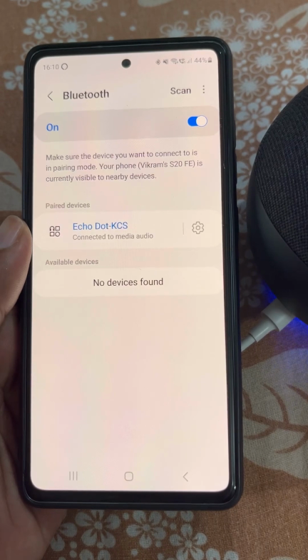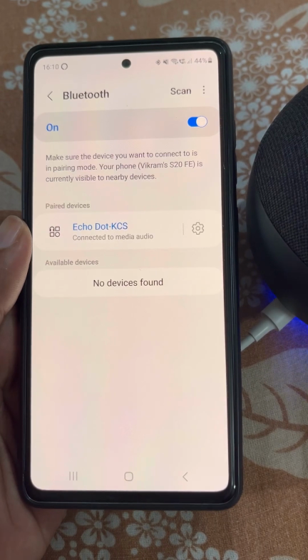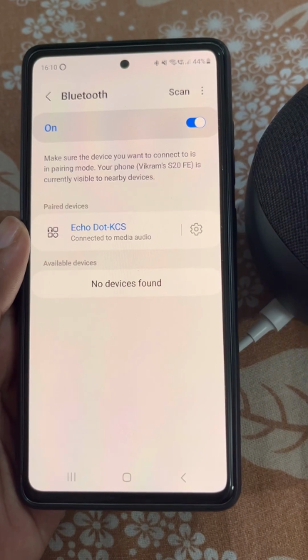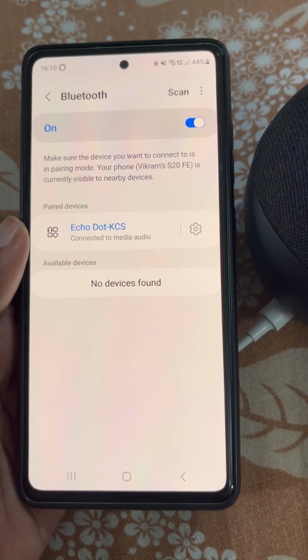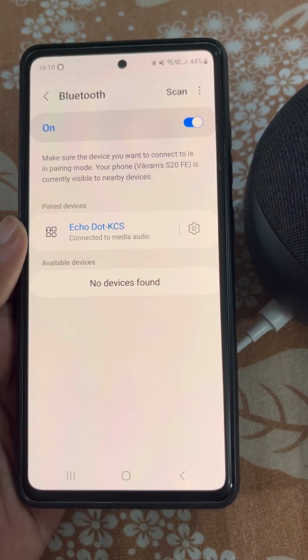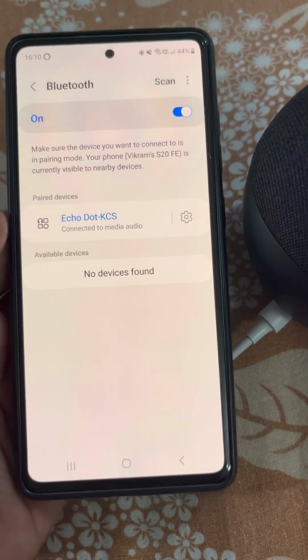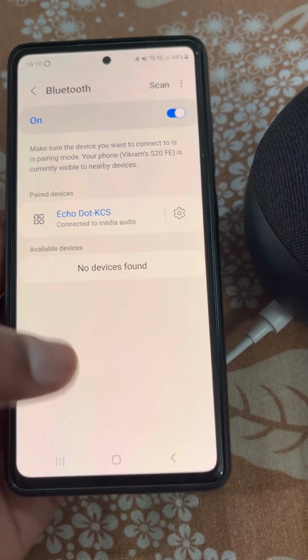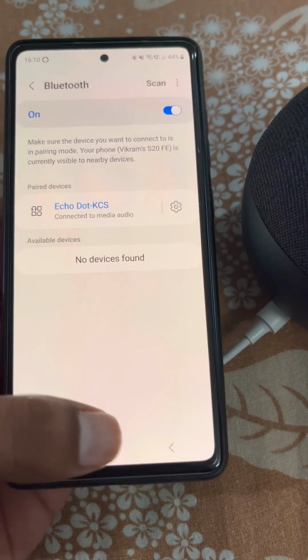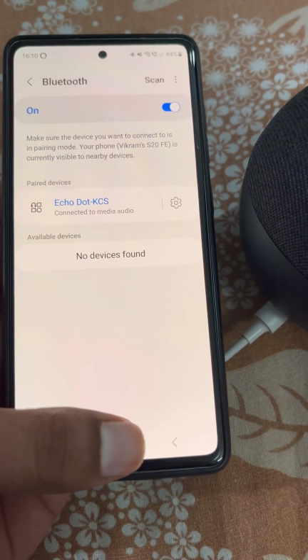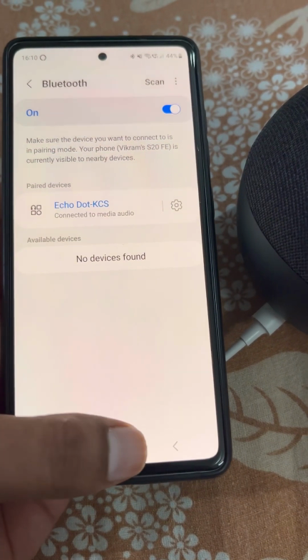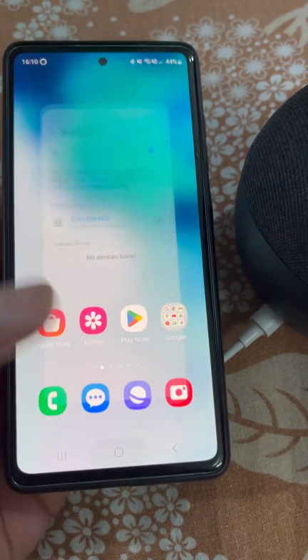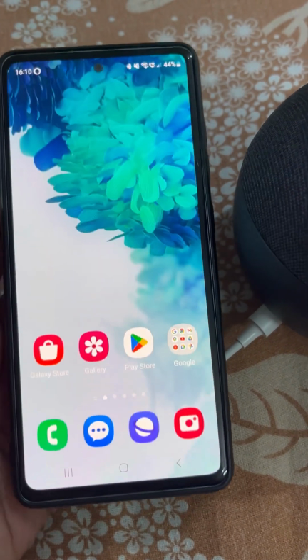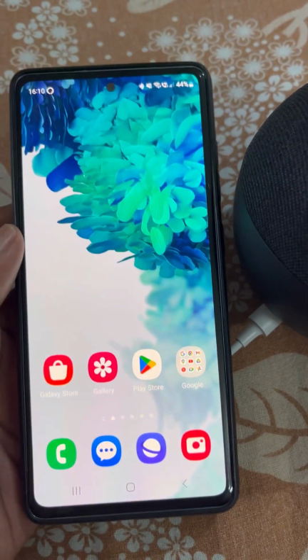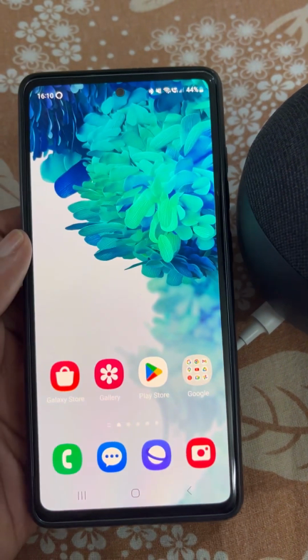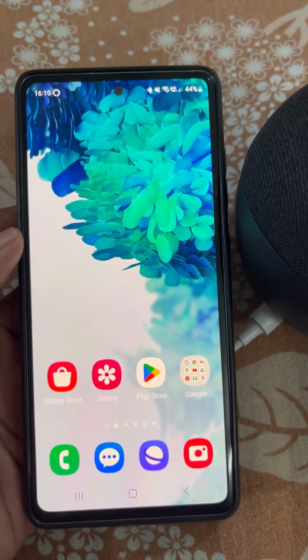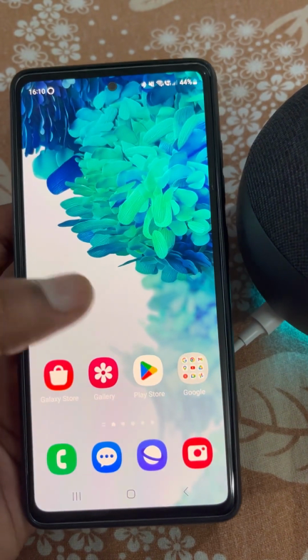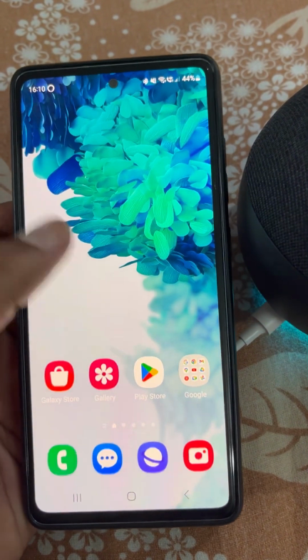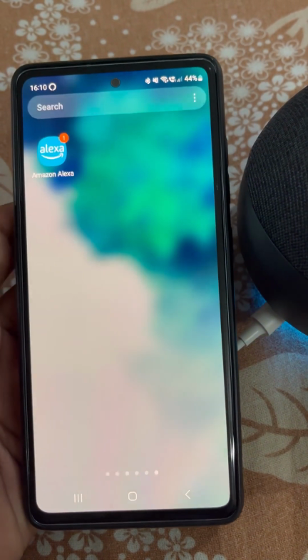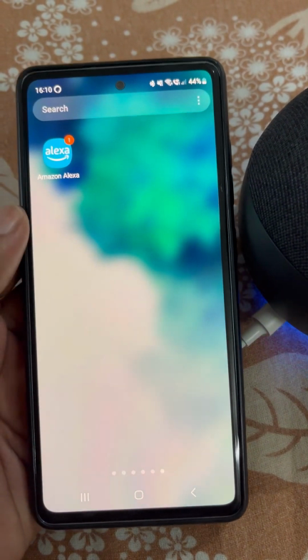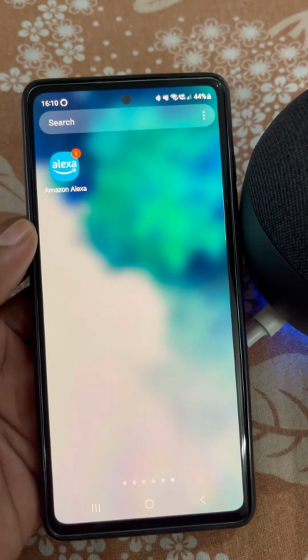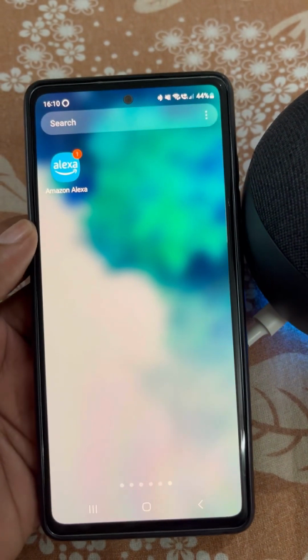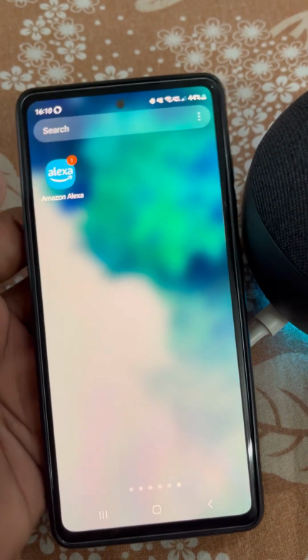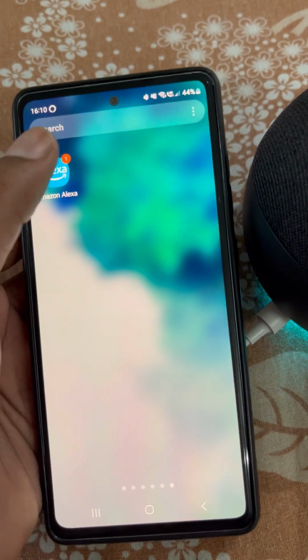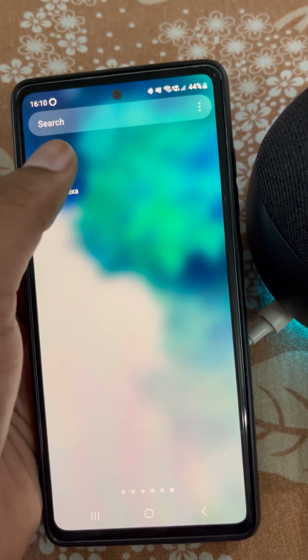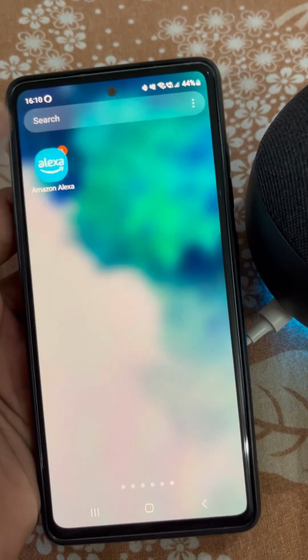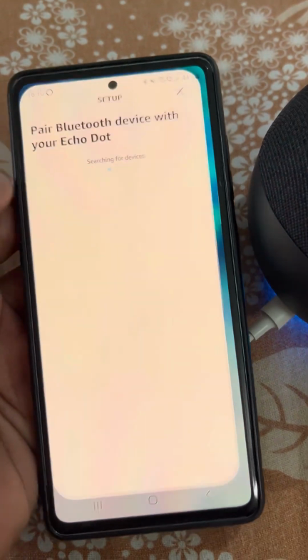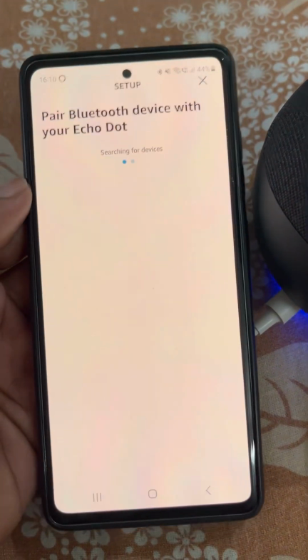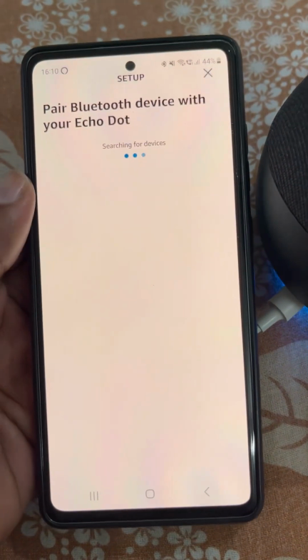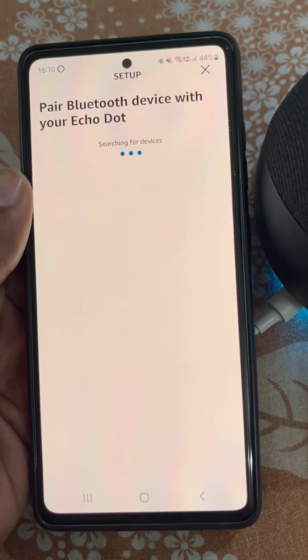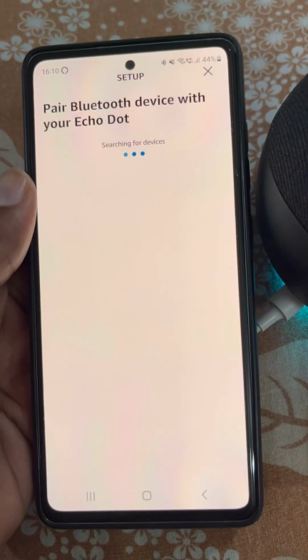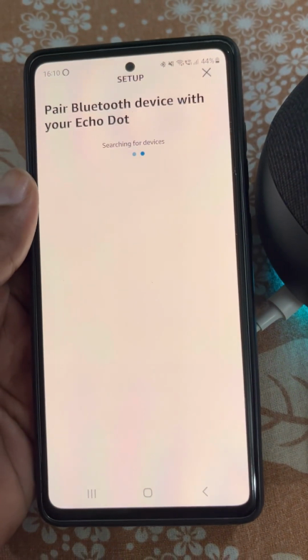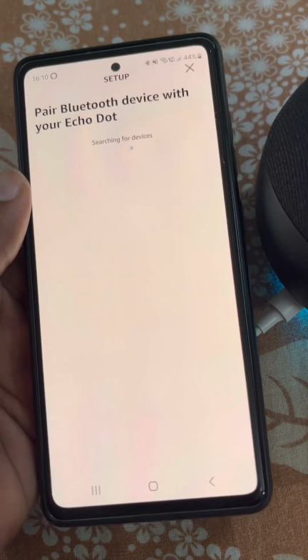If you want to pair it with your phone's Bluetooth, you can do it really easily. The Echo Dot will then work as a Bluetooth speaker for your phone.